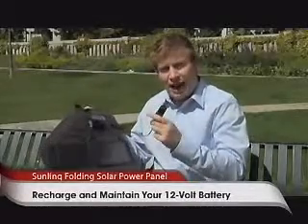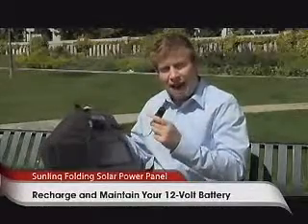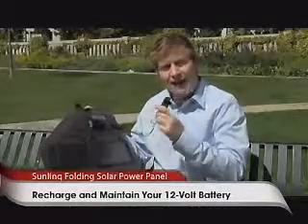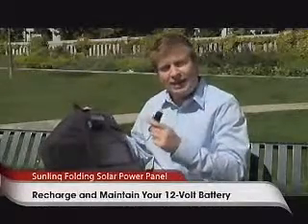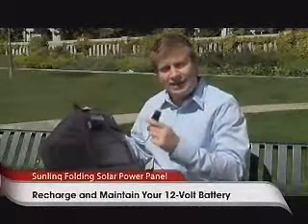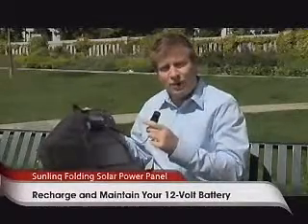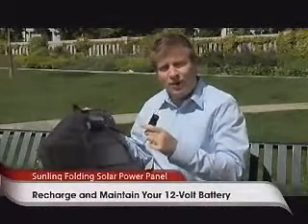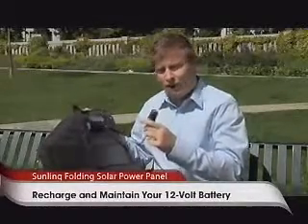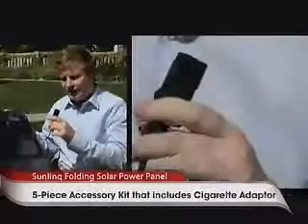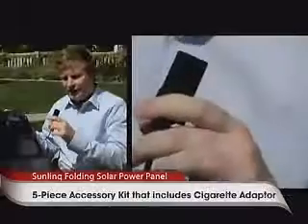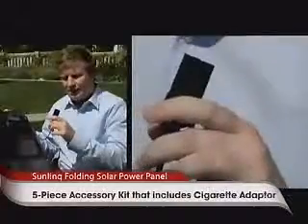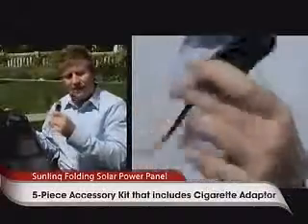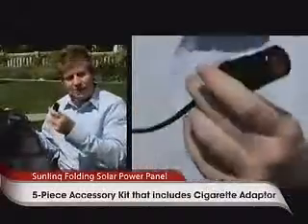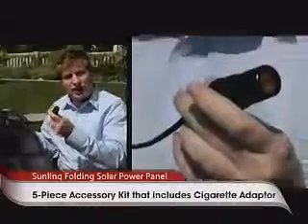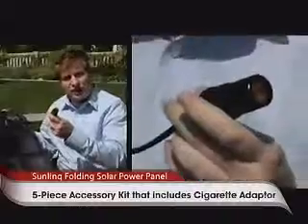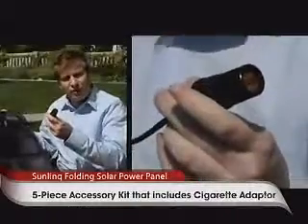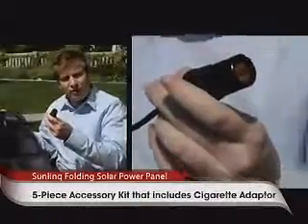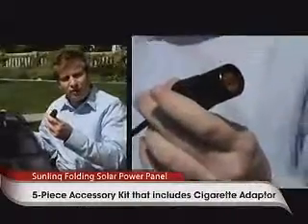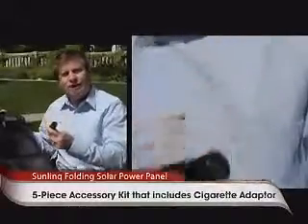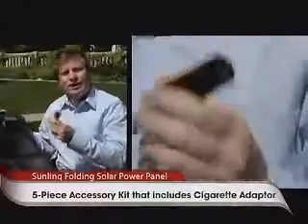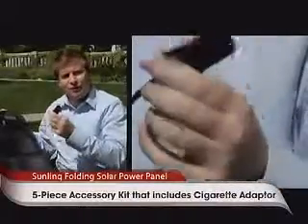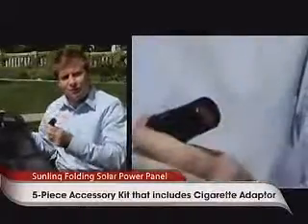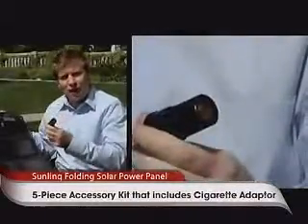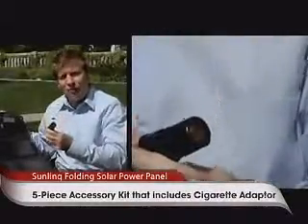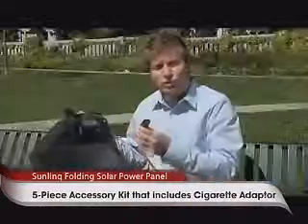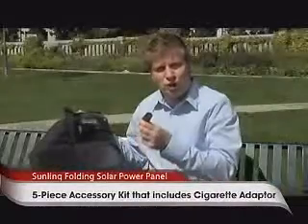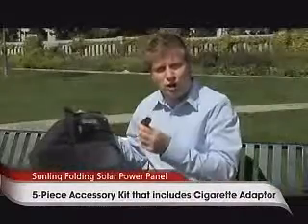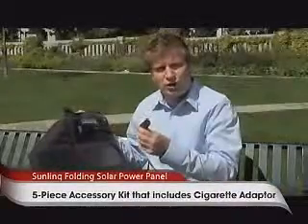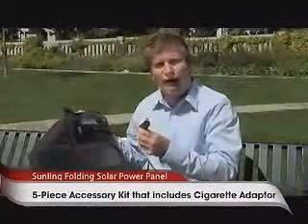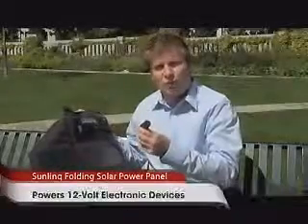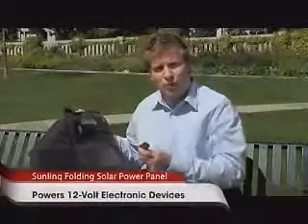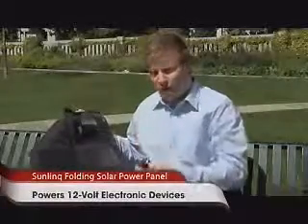Now, any device that you have that can plug into something like a cigarette lighter adapter, you can now give it power — both to recharge and run it.